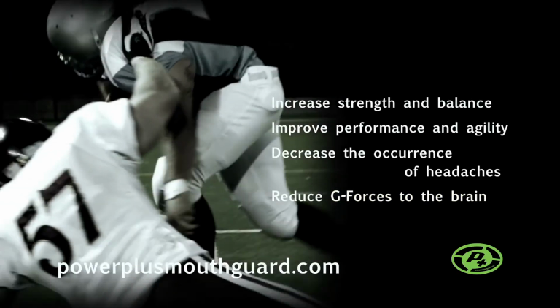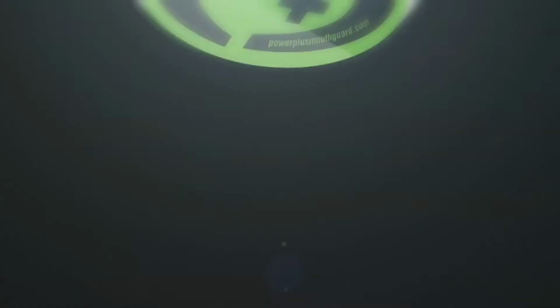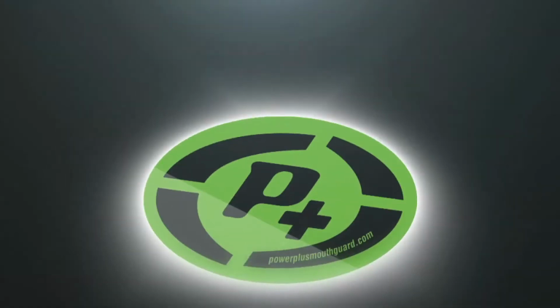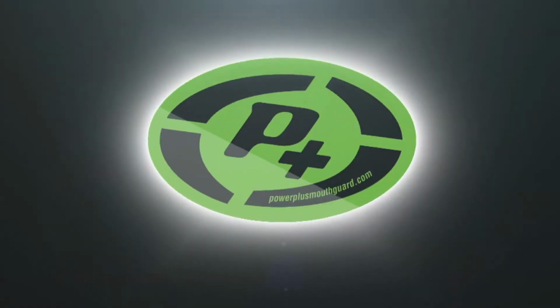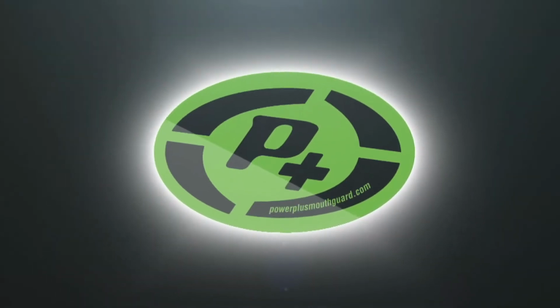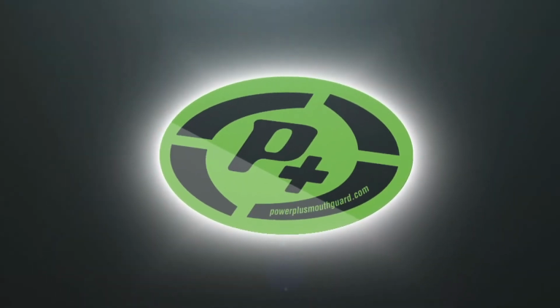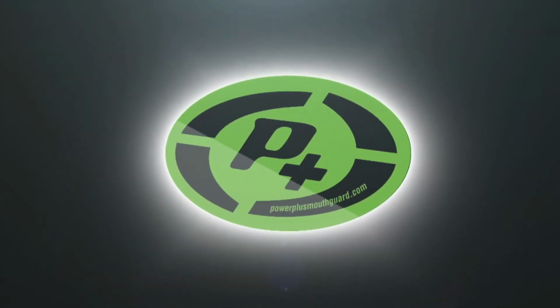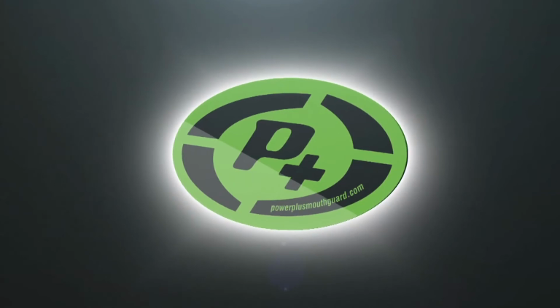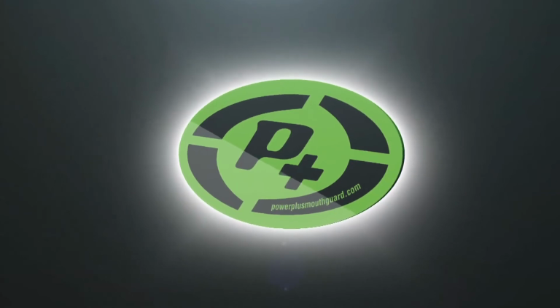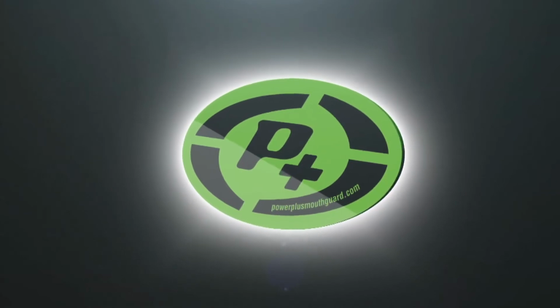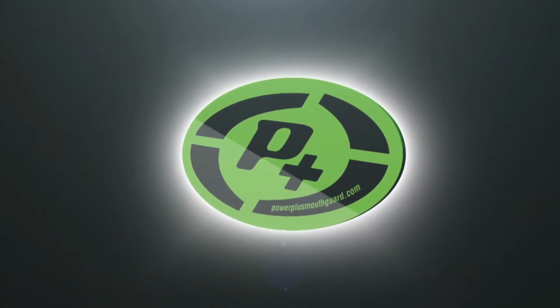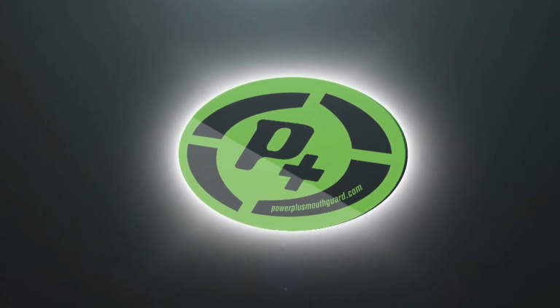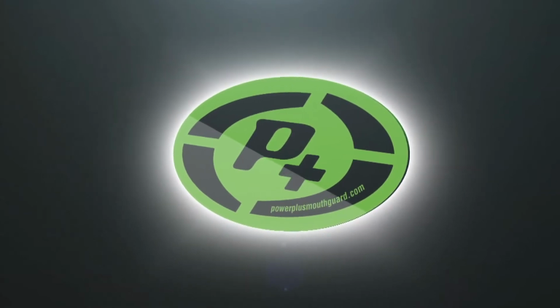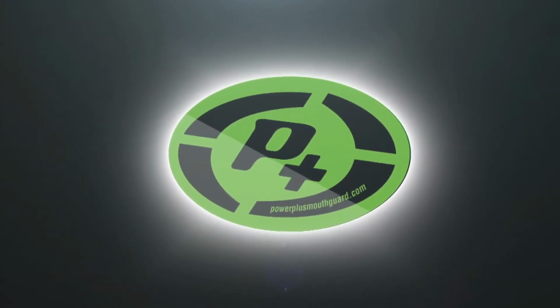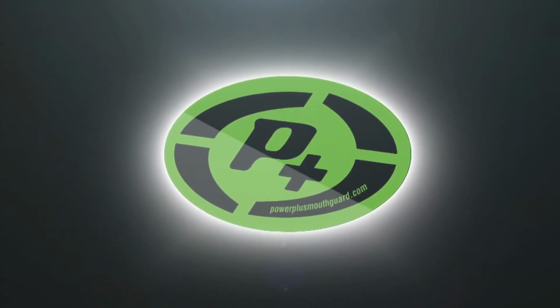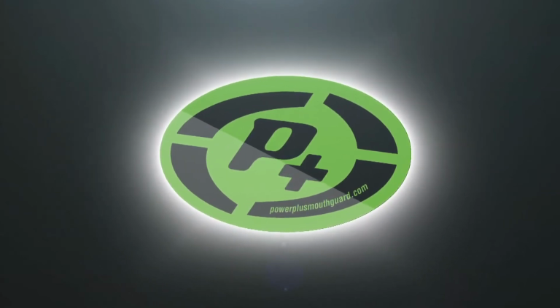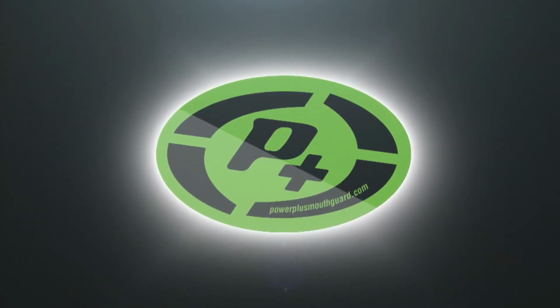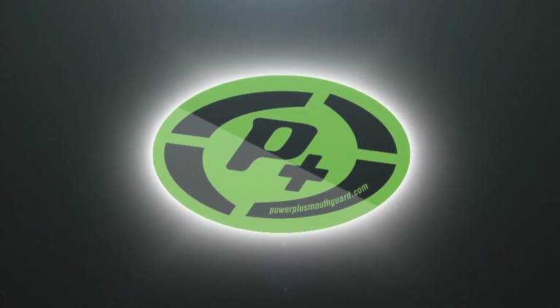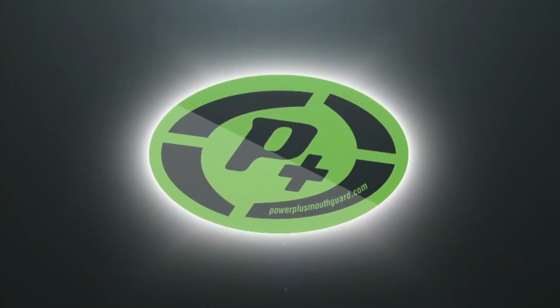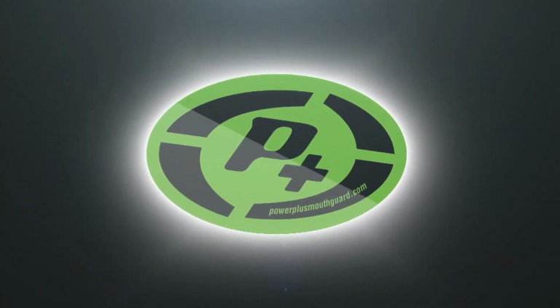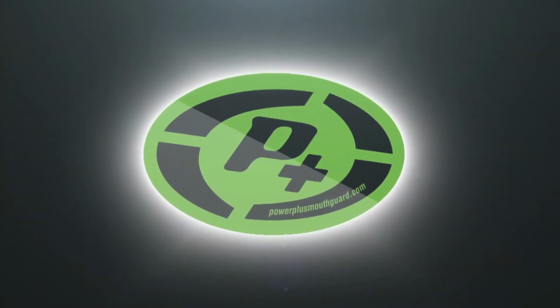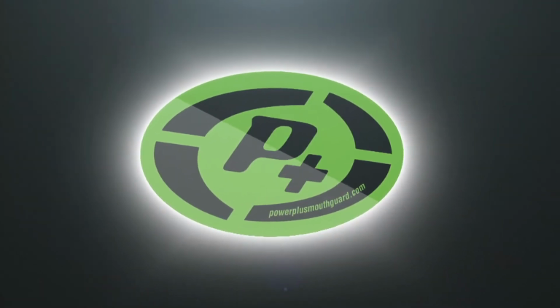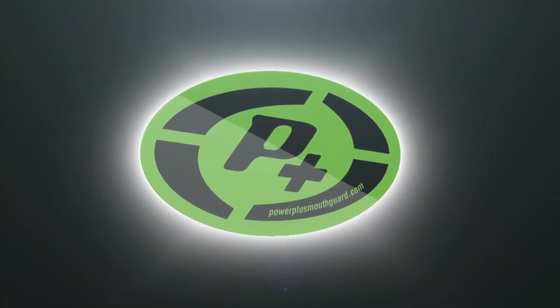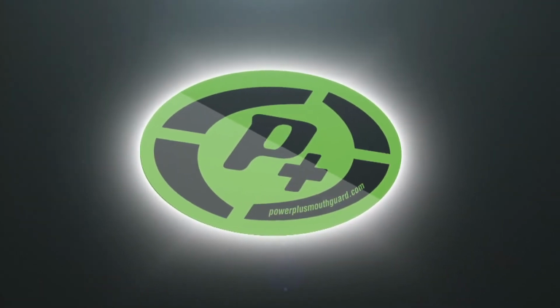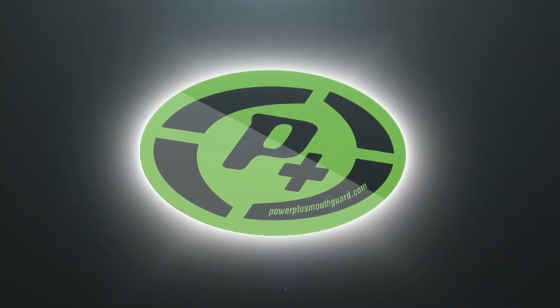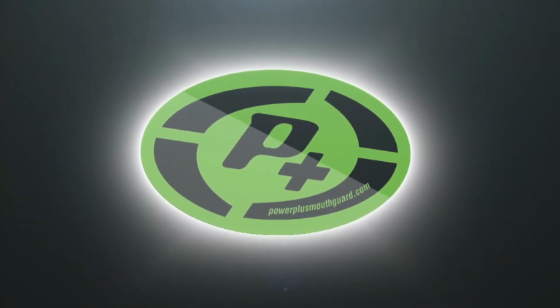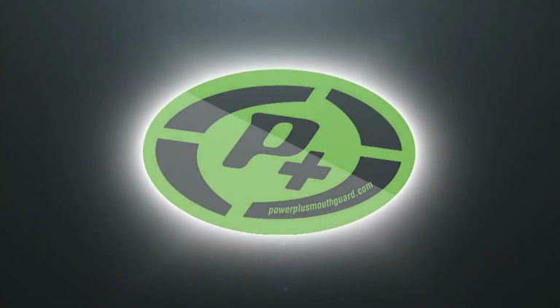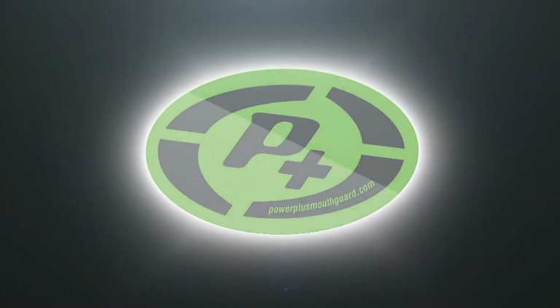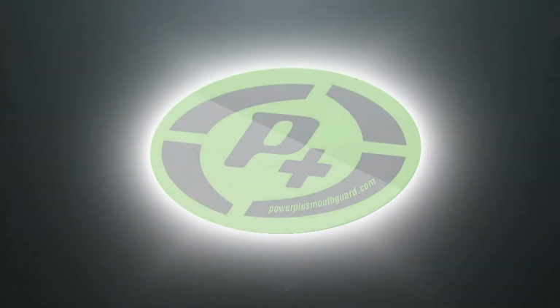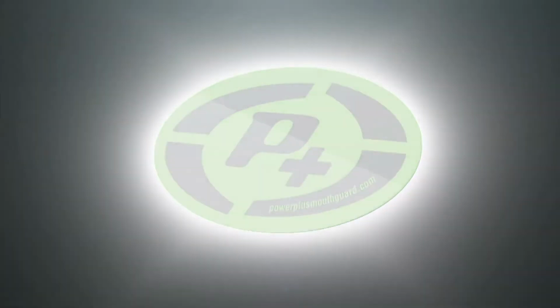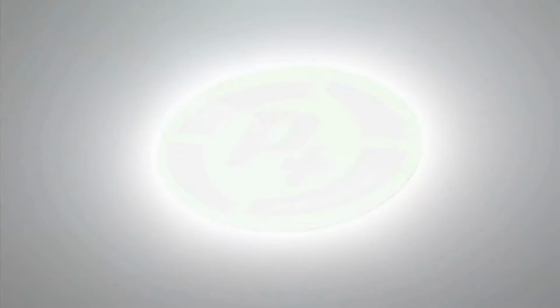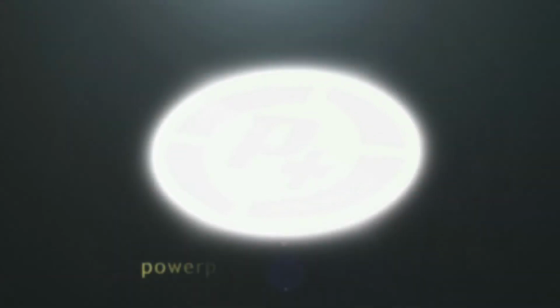To learn more about how to protect yourself and your loved ones on the field, visit PowerPlusMouthGuard.com.